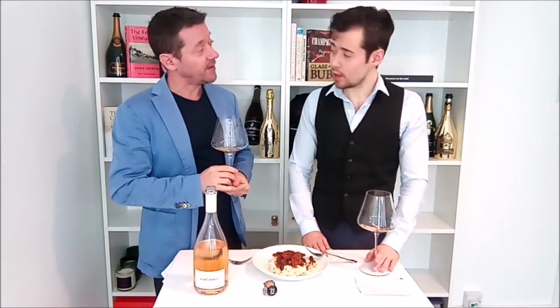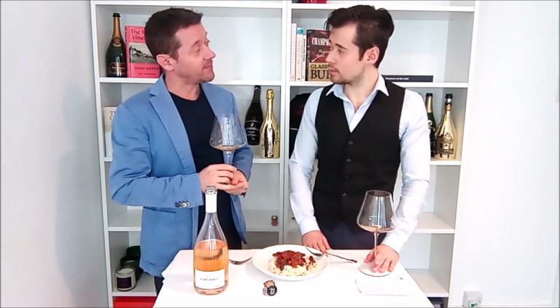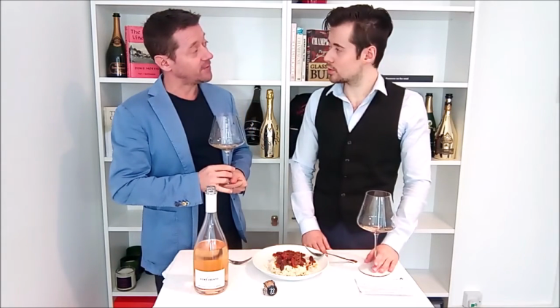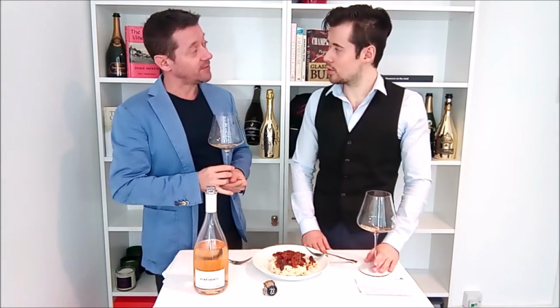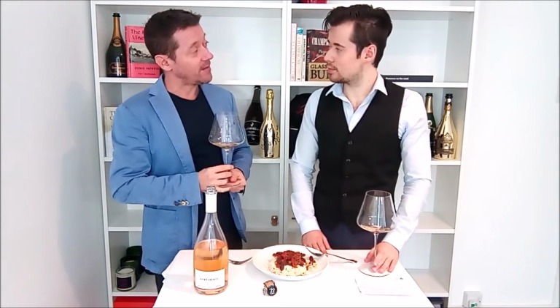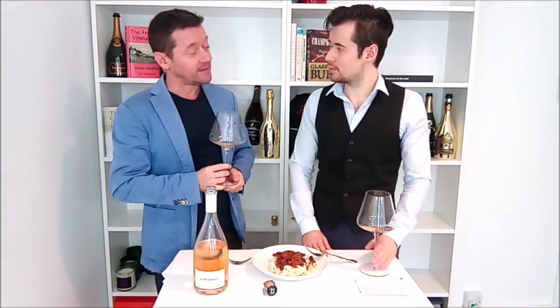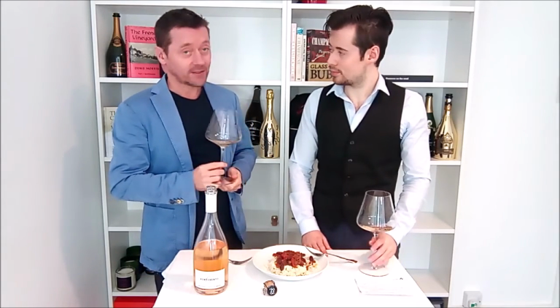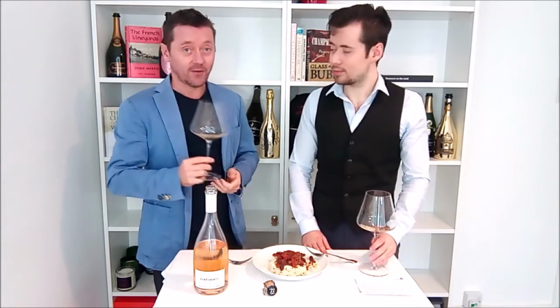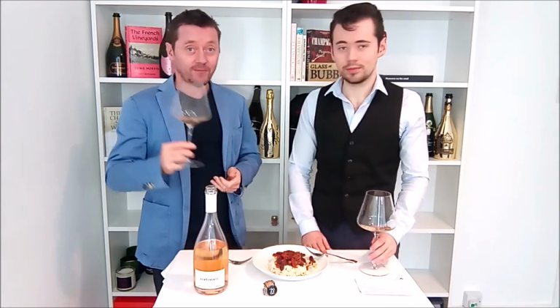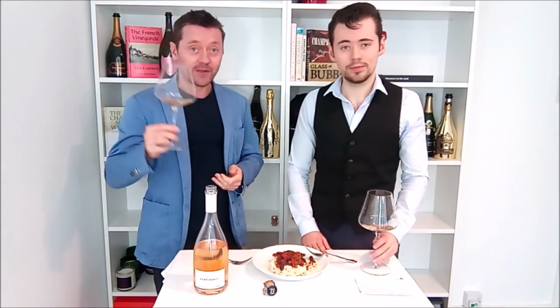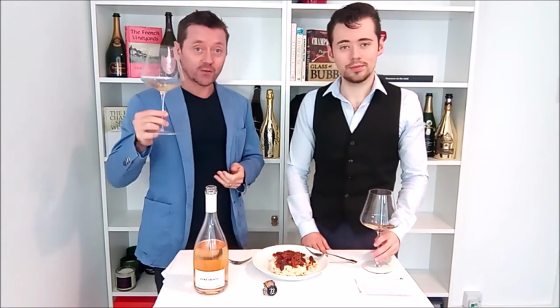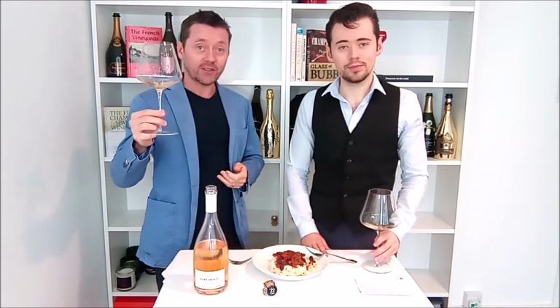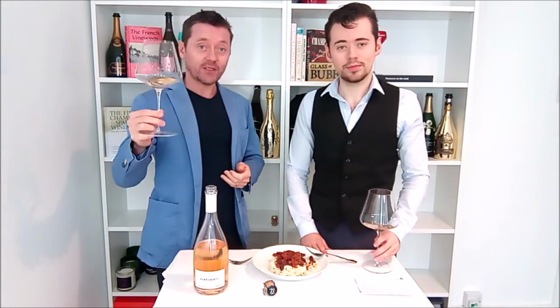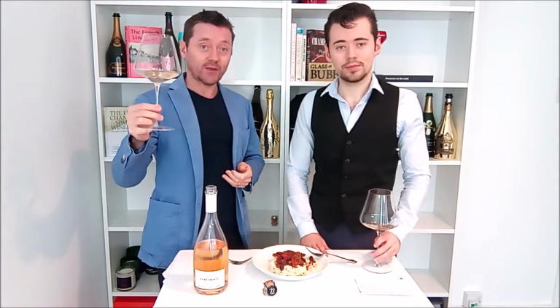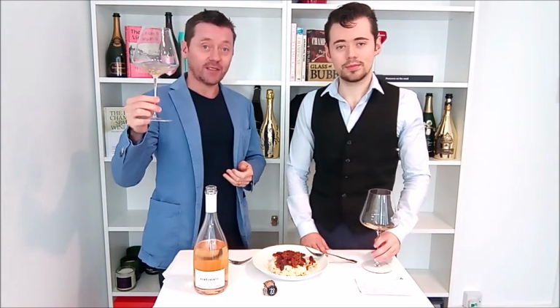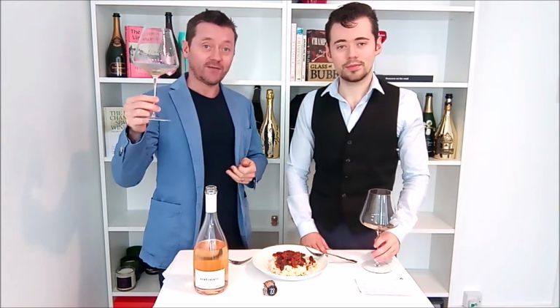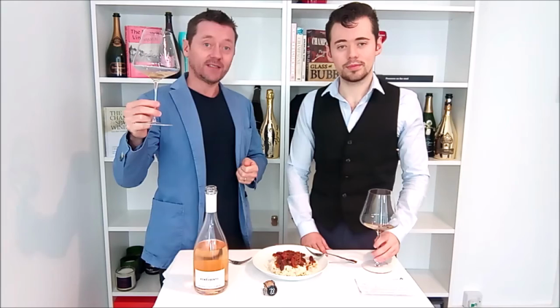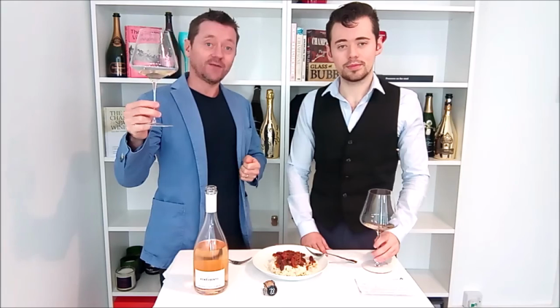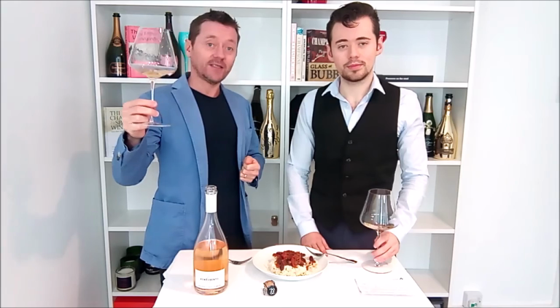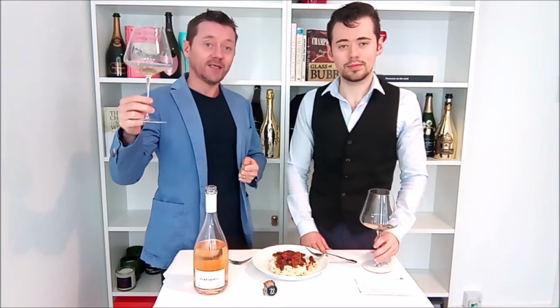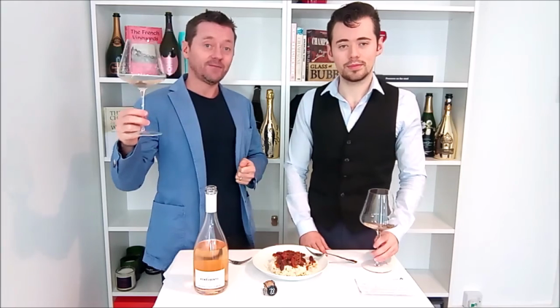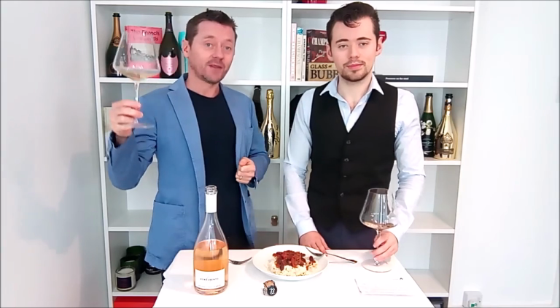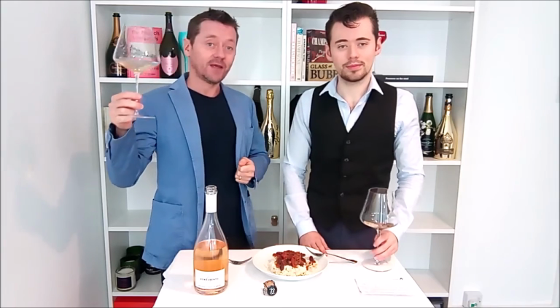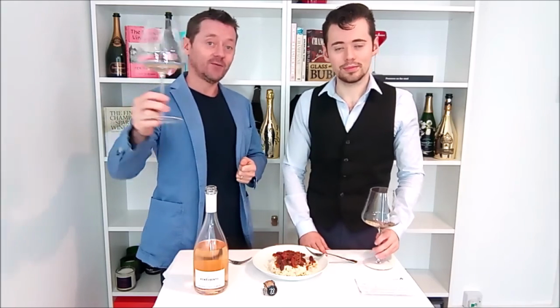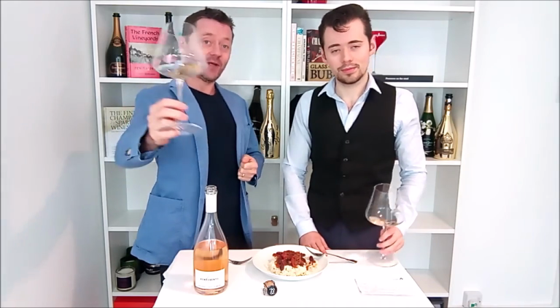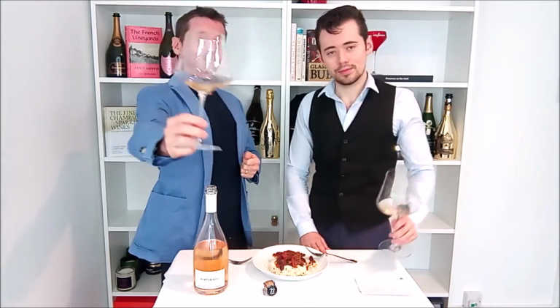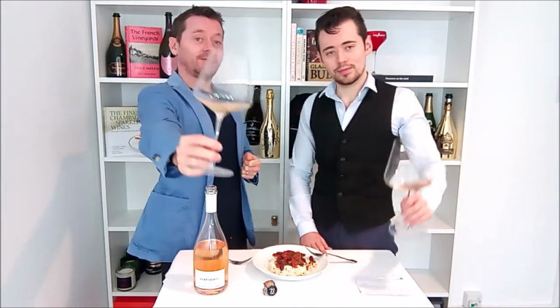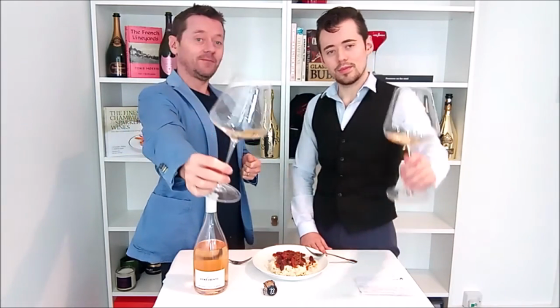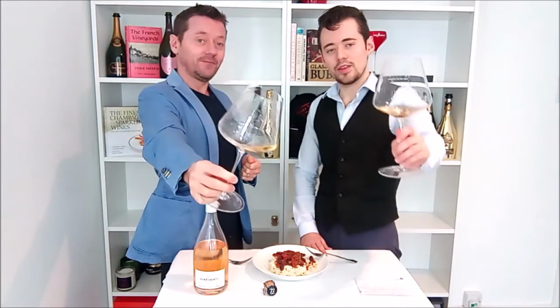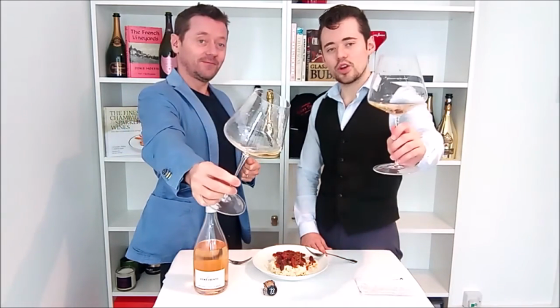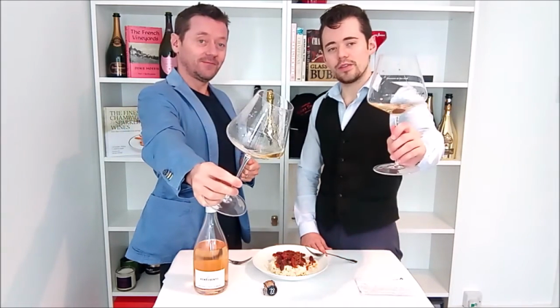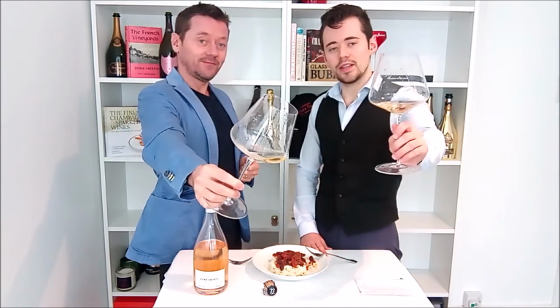Good. So 2020, Venti Venti. Until next time, enjoy the fizz.